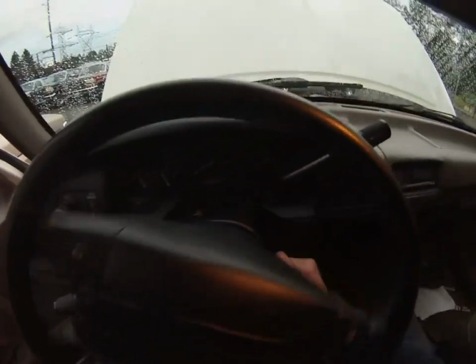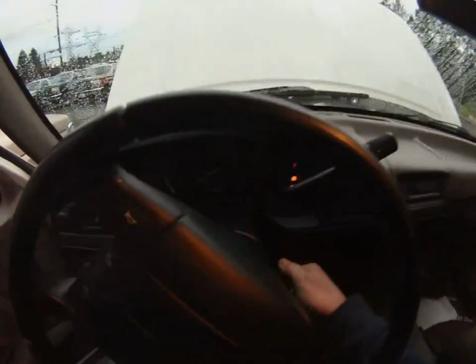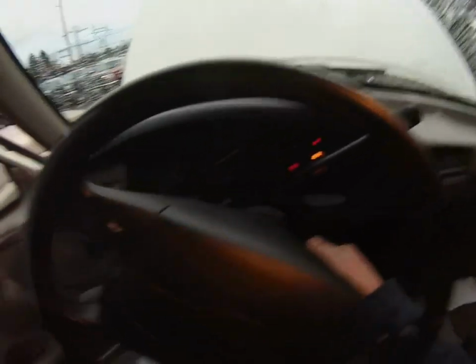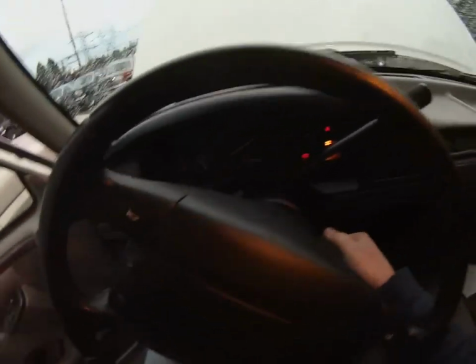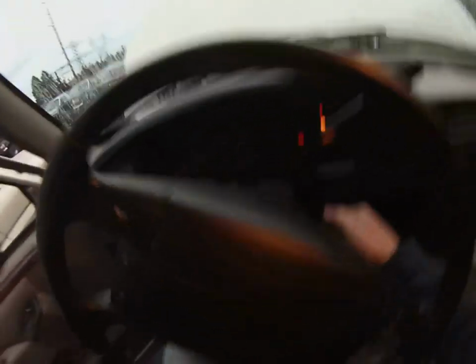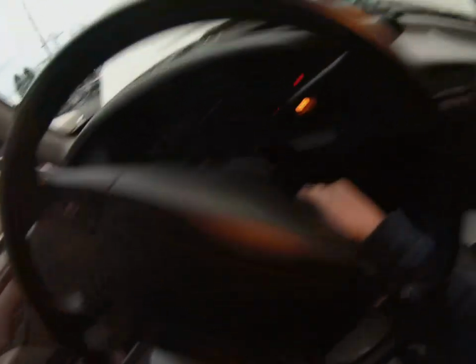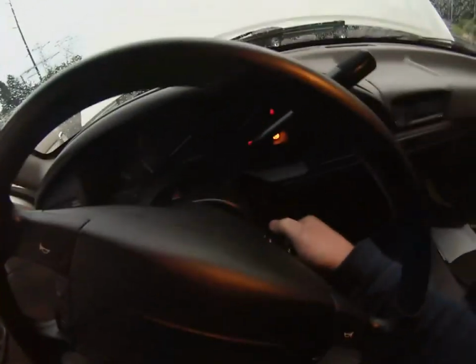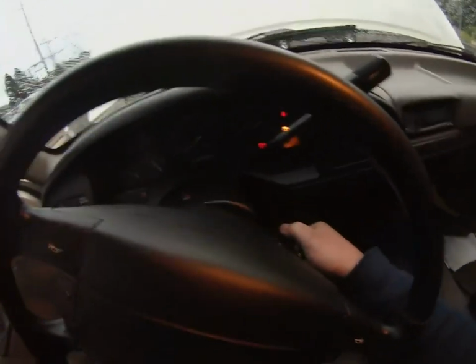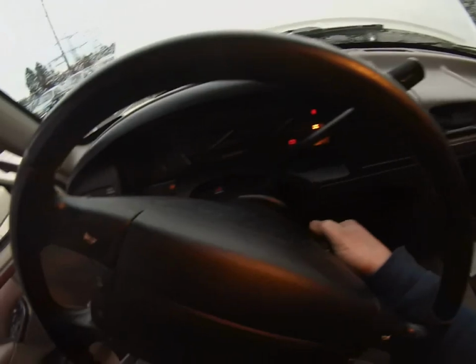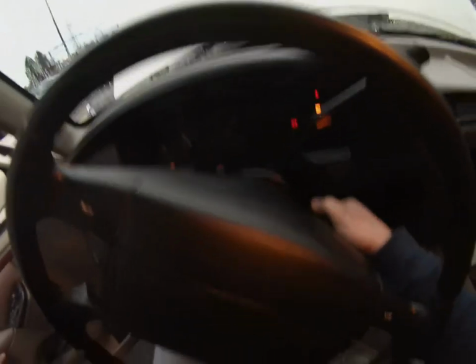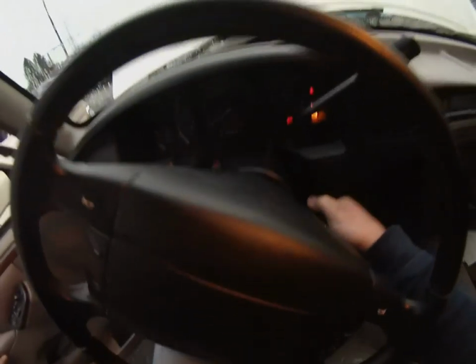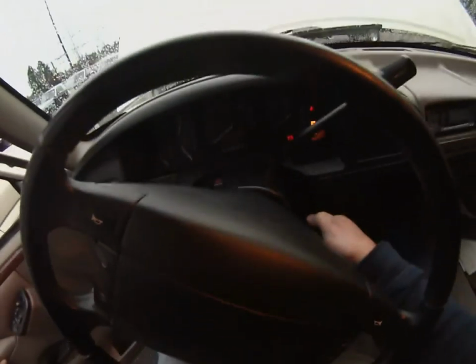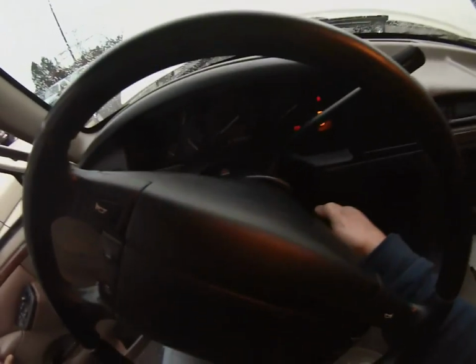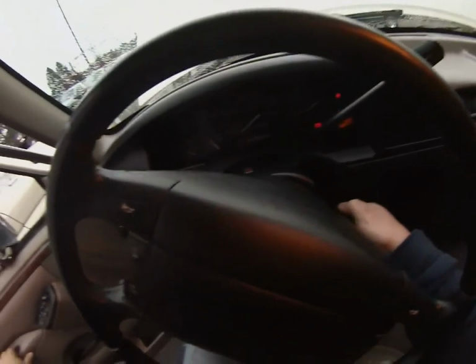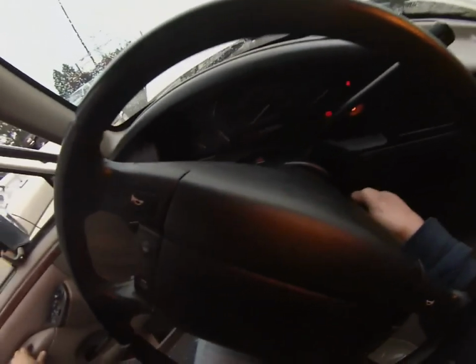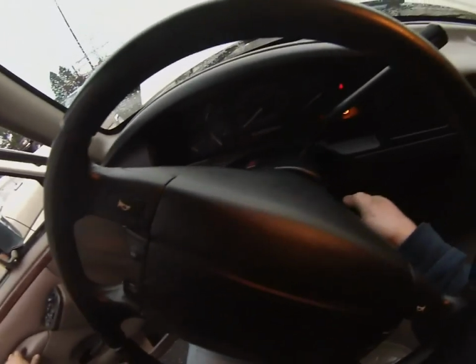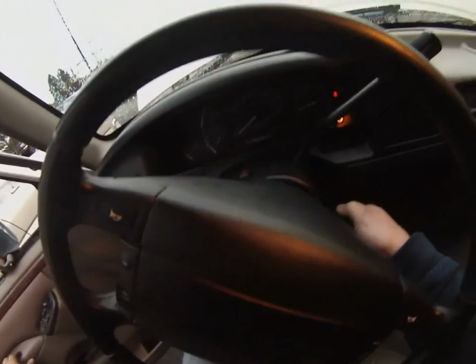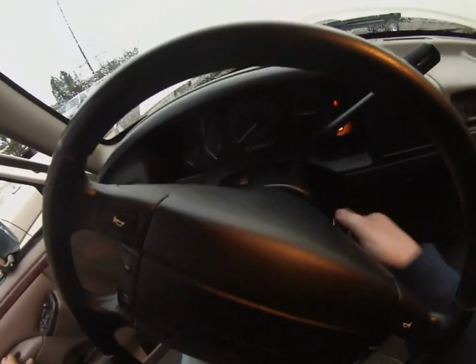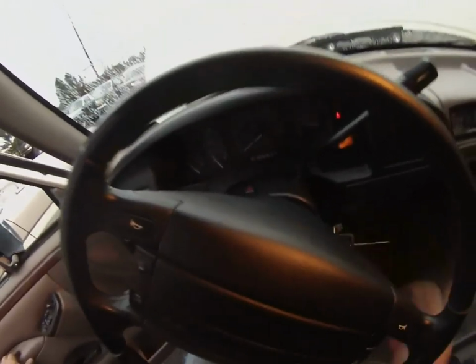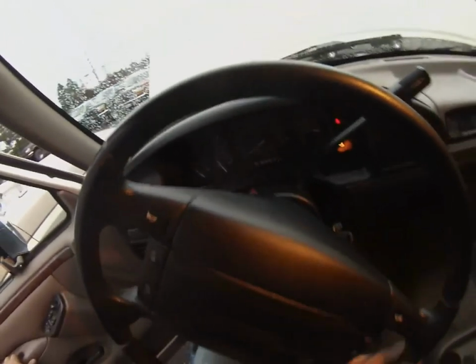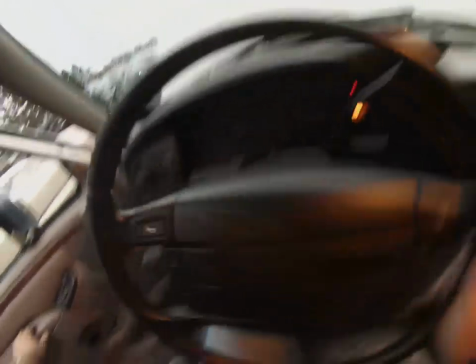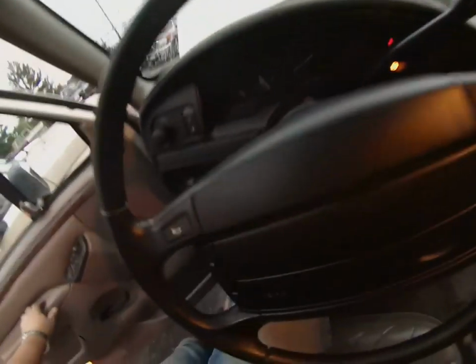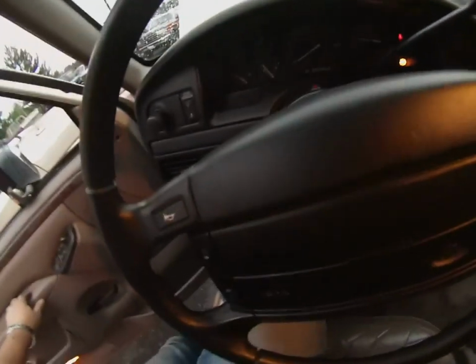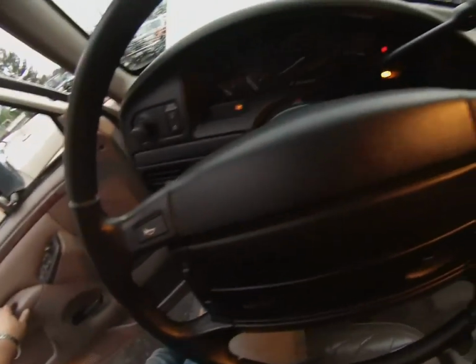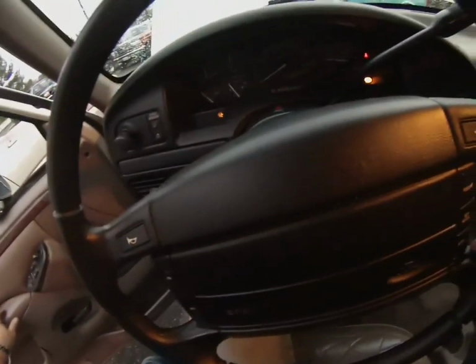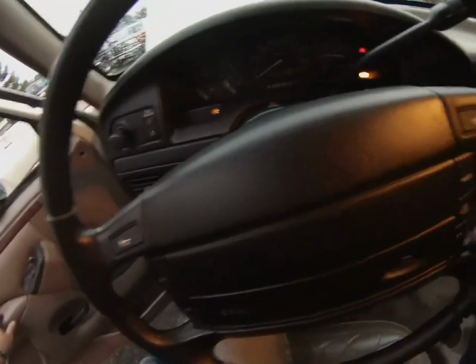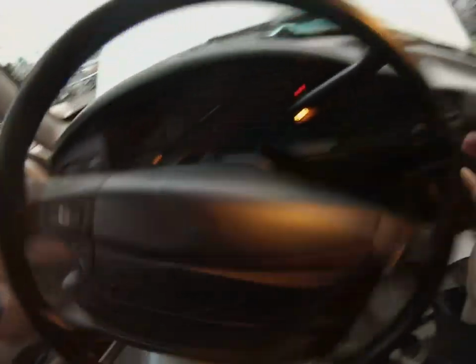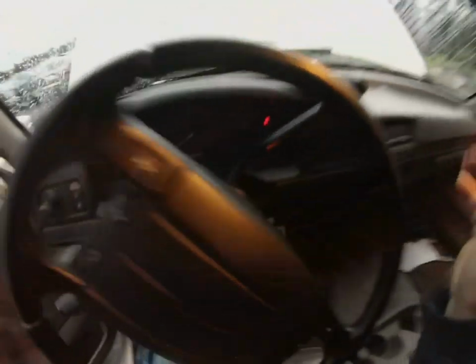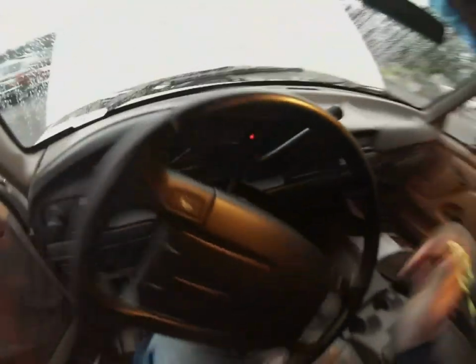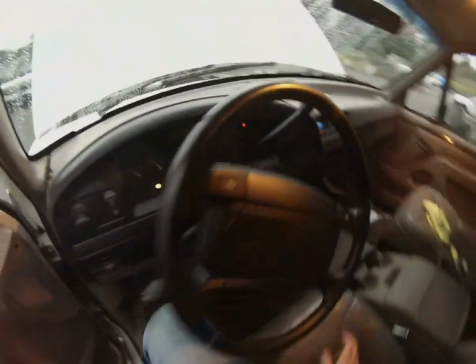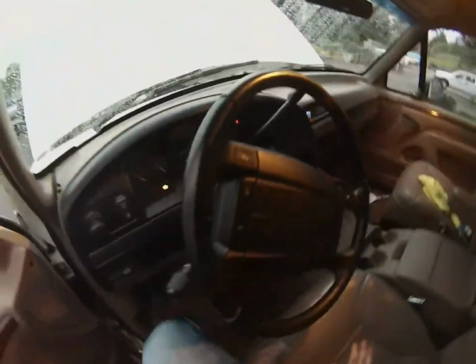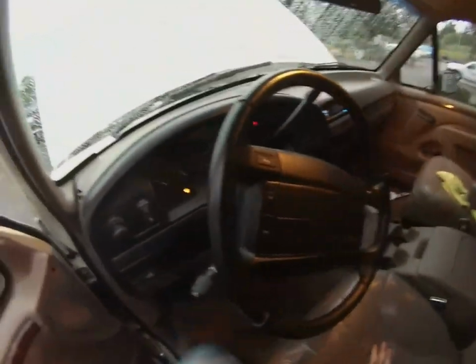All the lights come on and go out as they should. Temperature shows it's not warmed up.